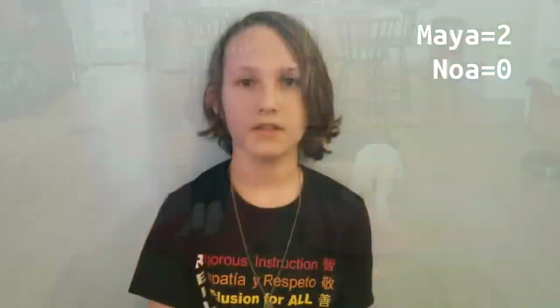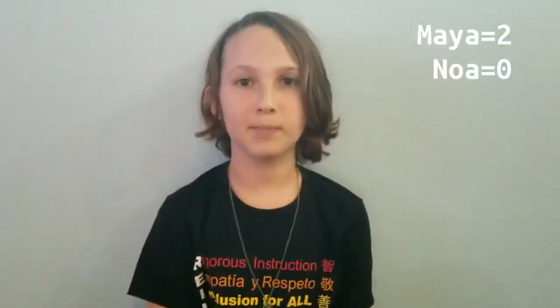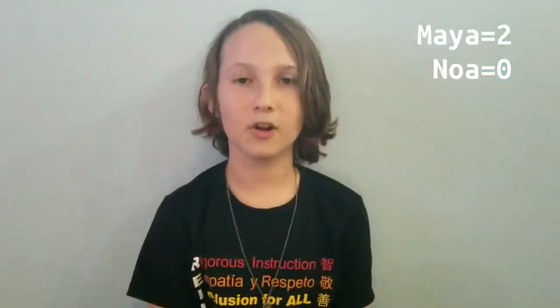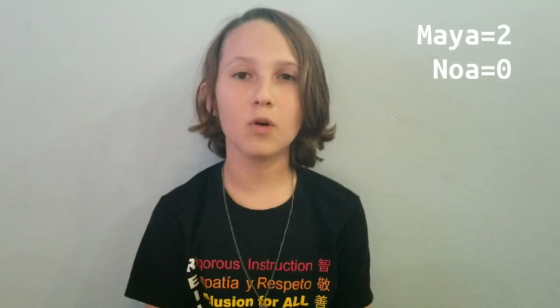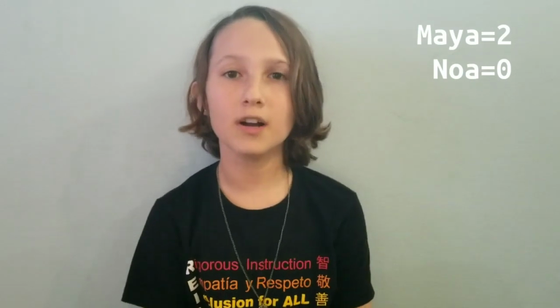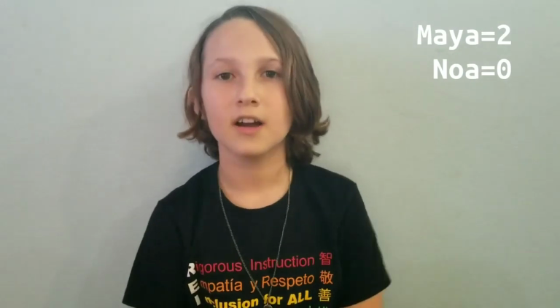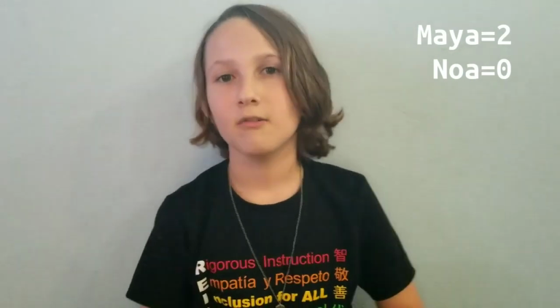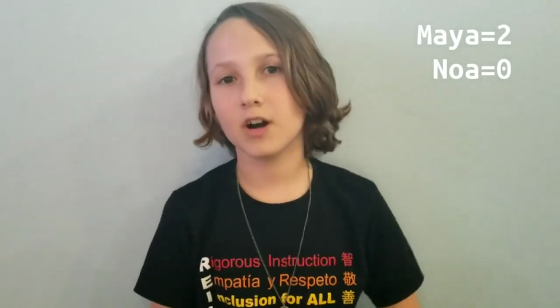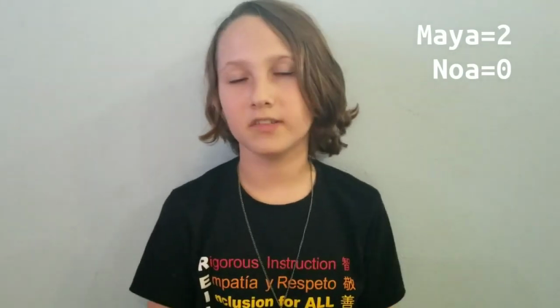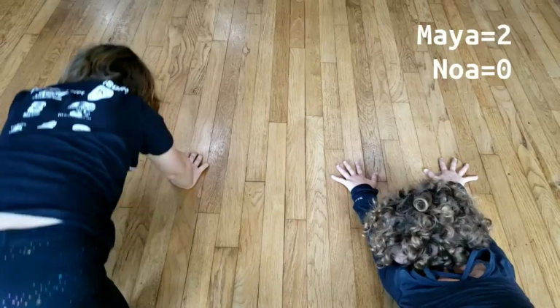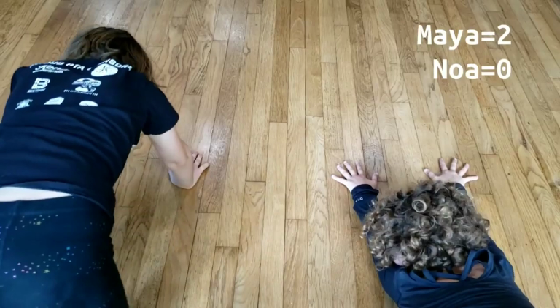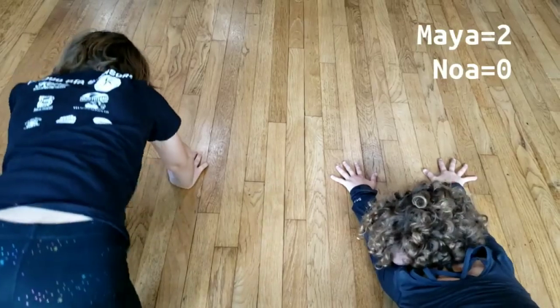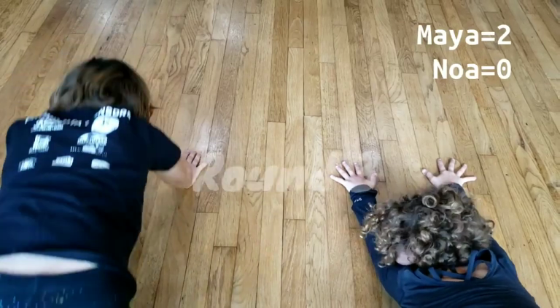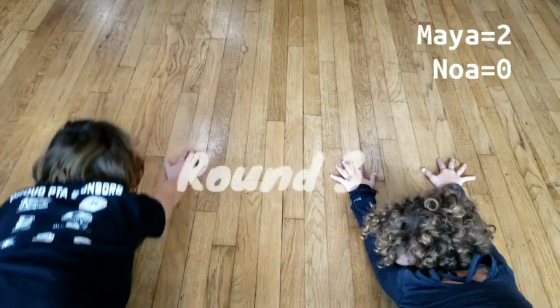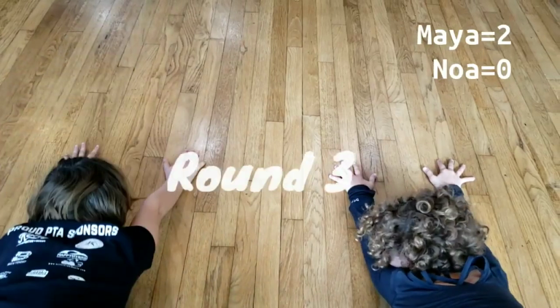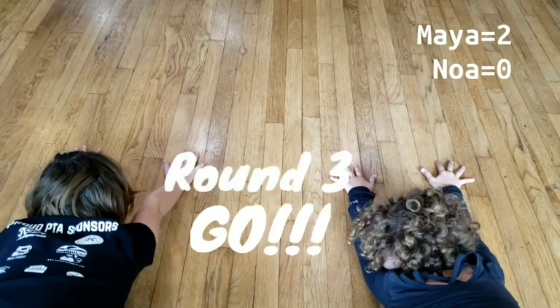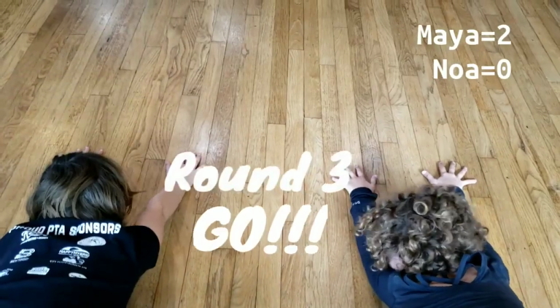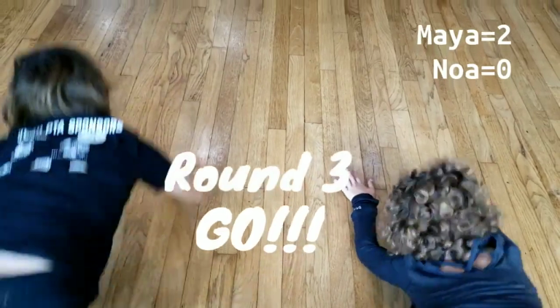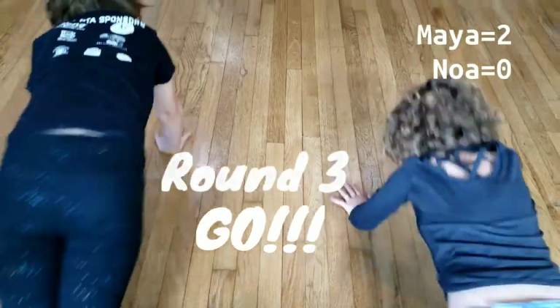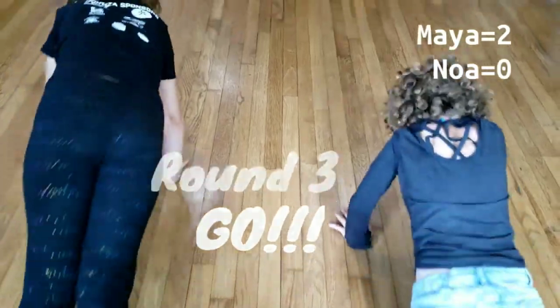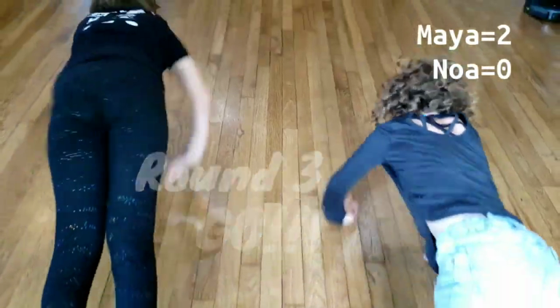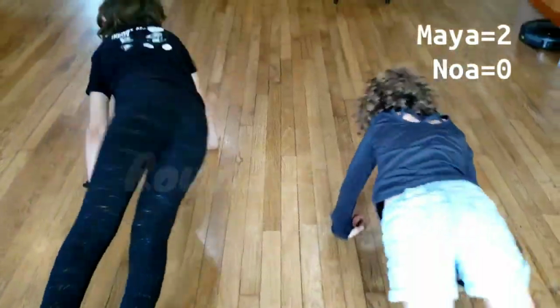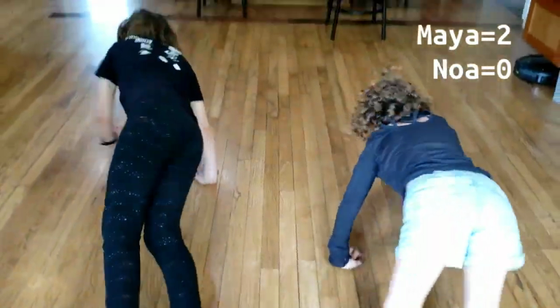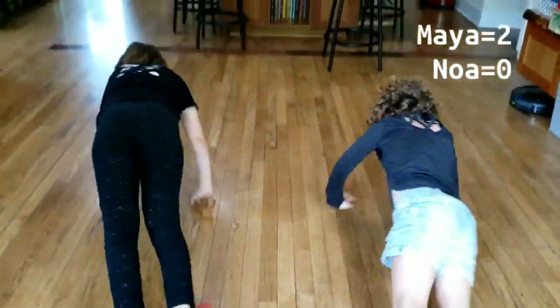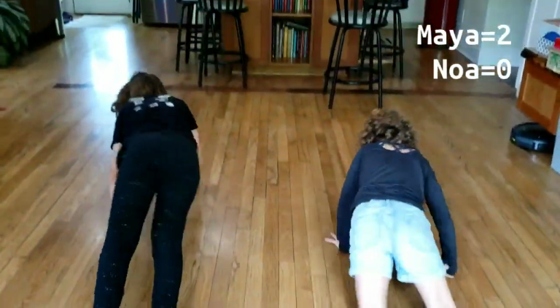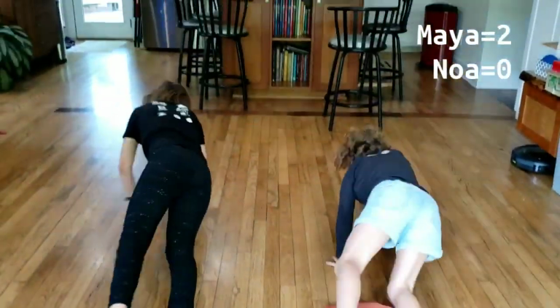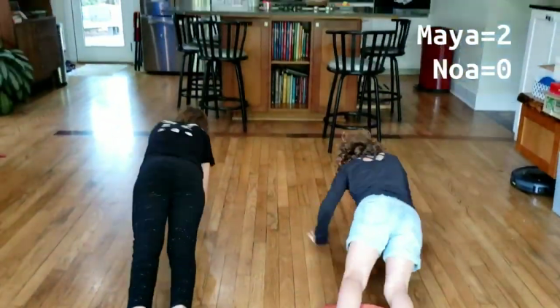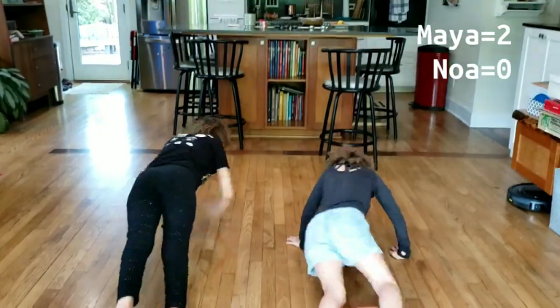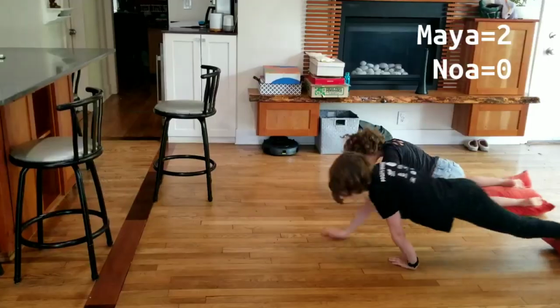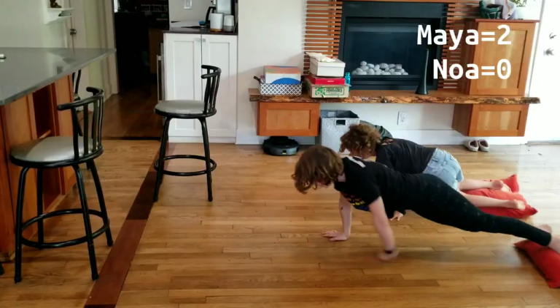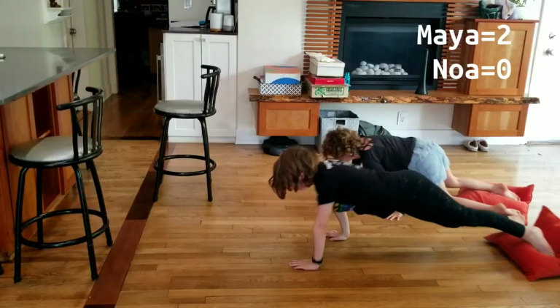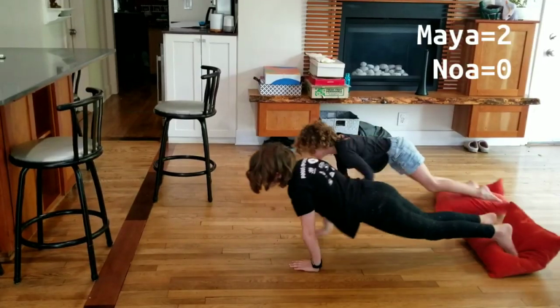The plank walk was very fun. I had a strategy where I kind of push myself forward like a slingshot.